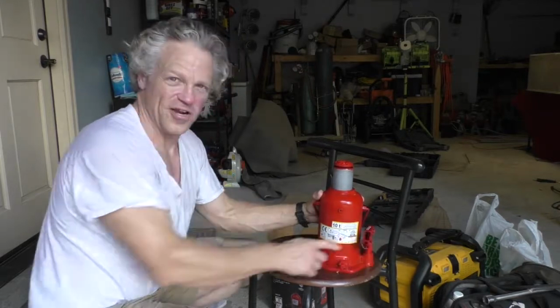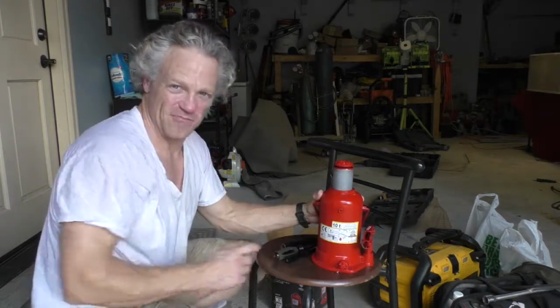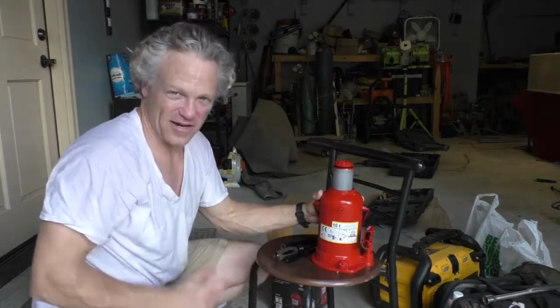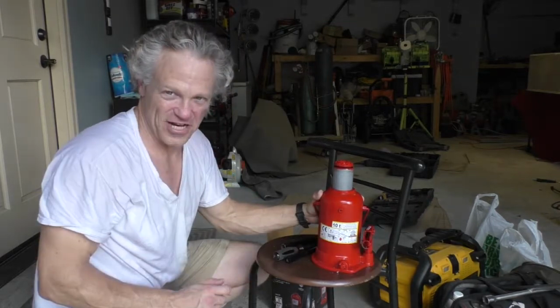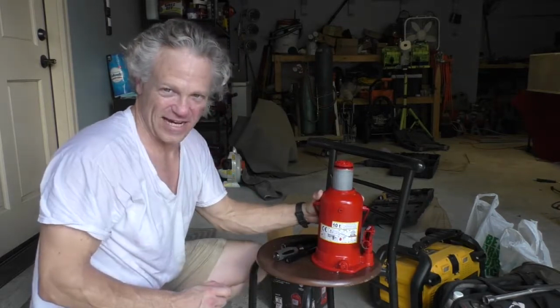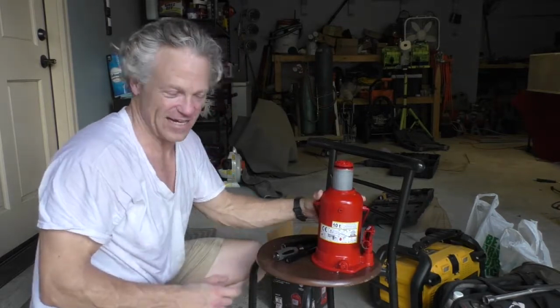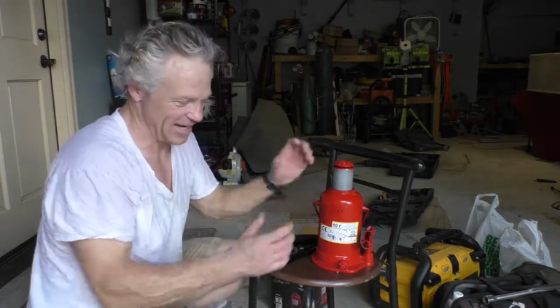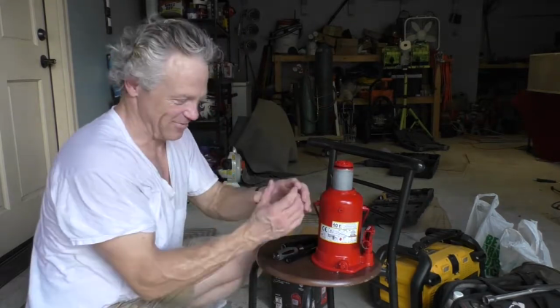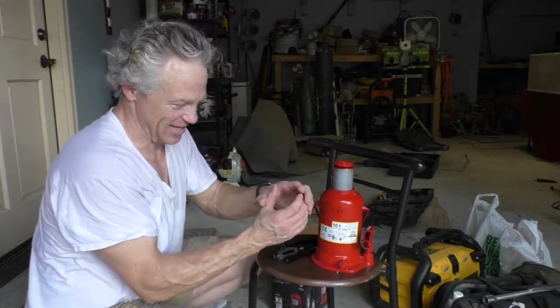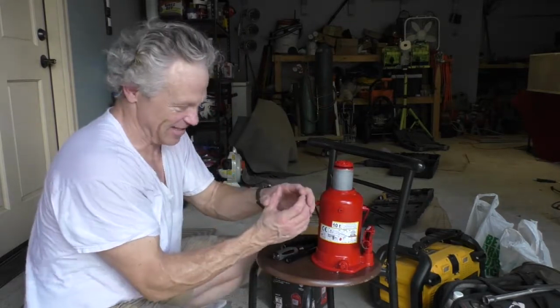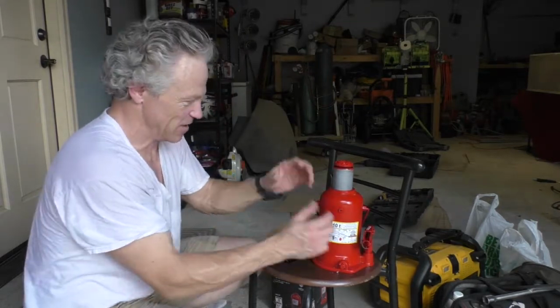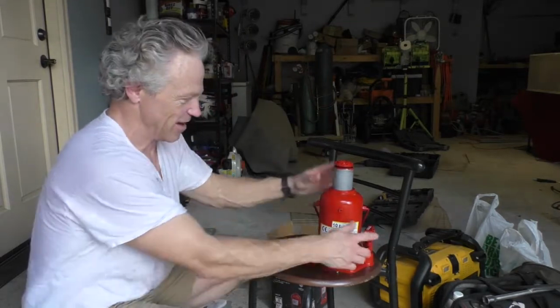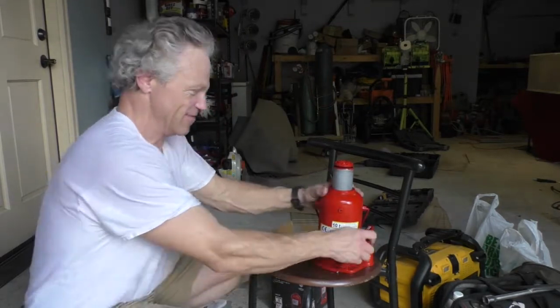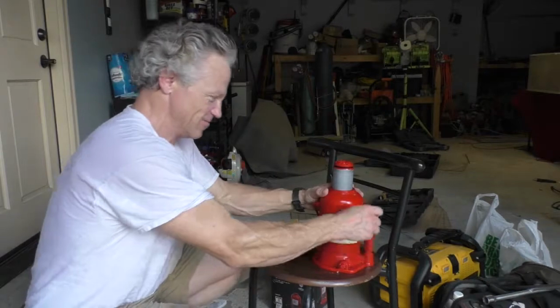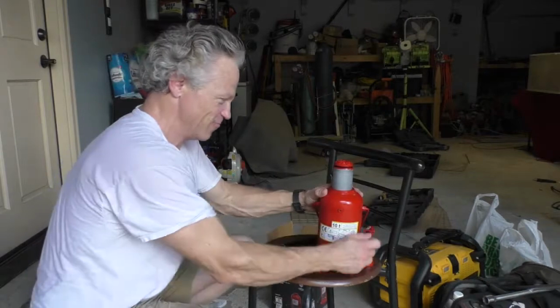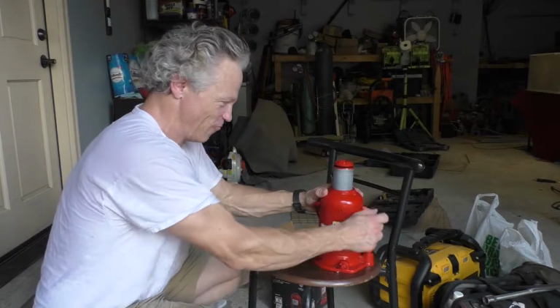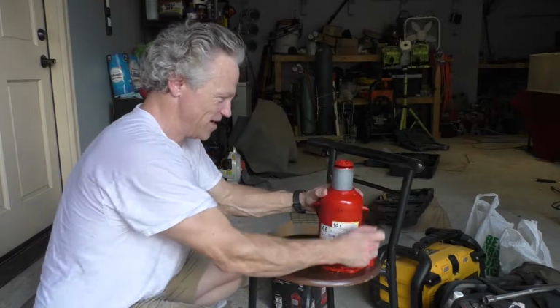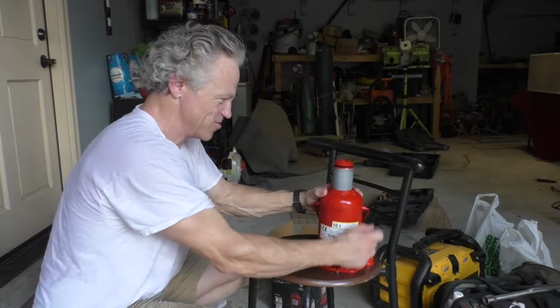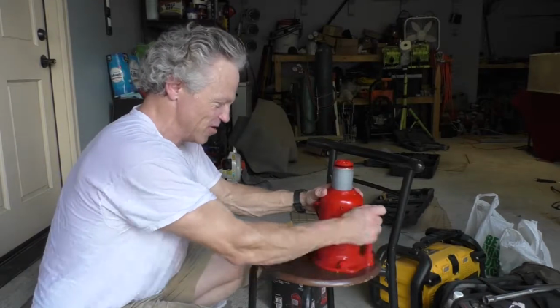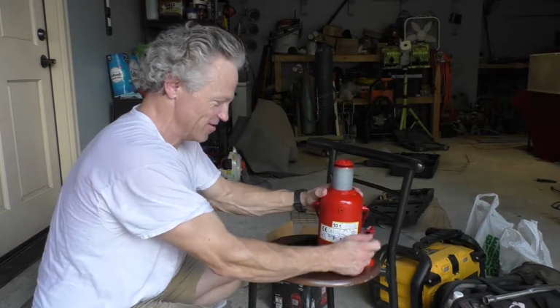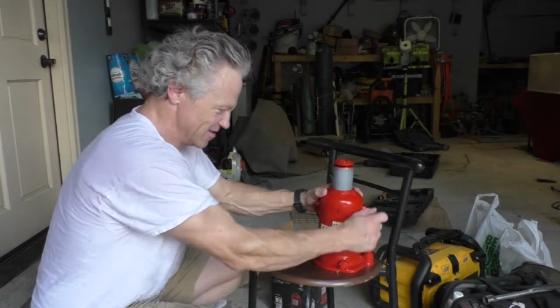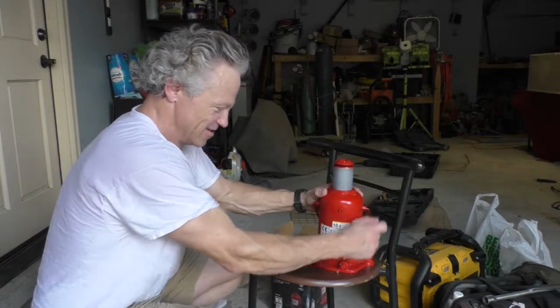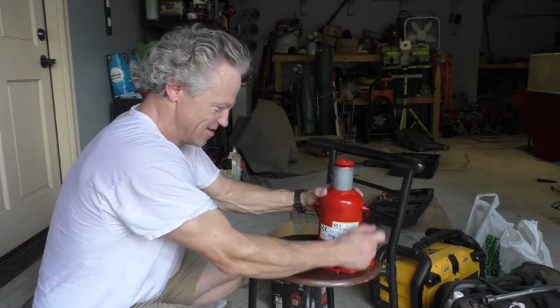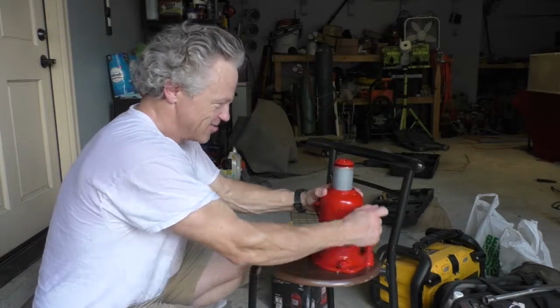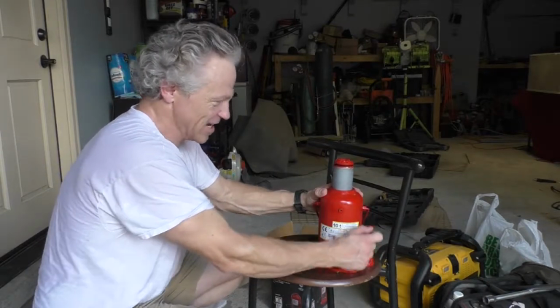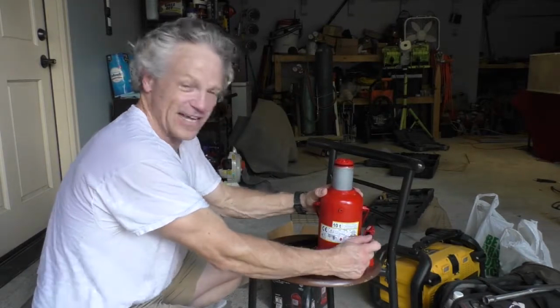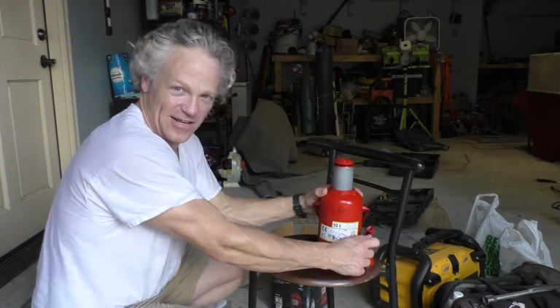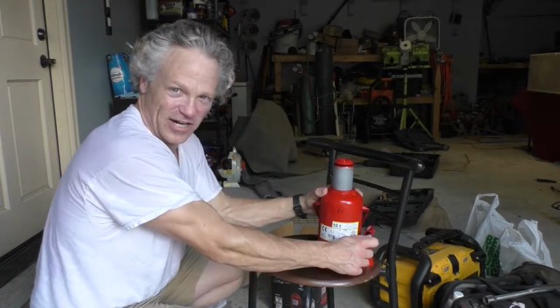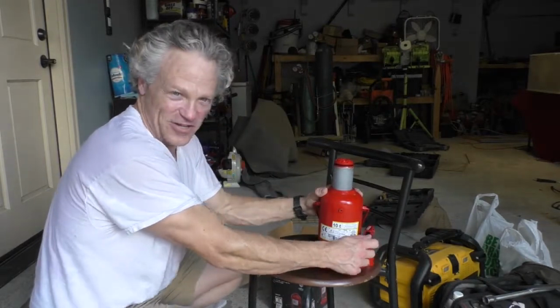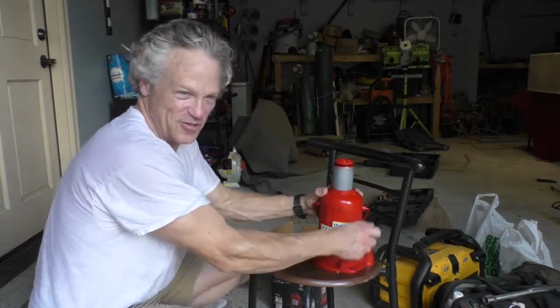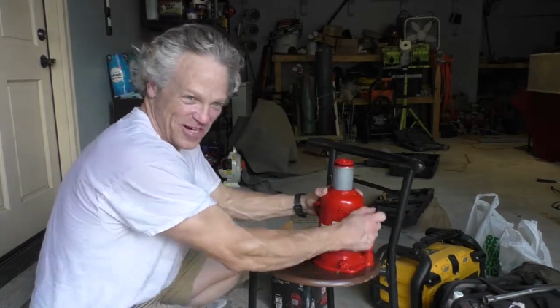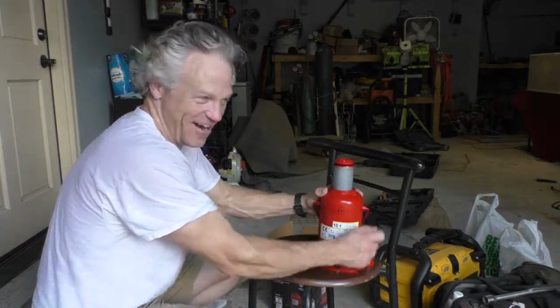I ordered another bottle jack and when I got it, it was way too small — like this big around. So now I've got a tiny one and a huge one.